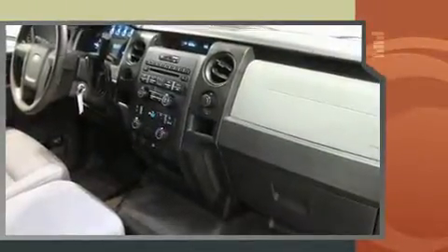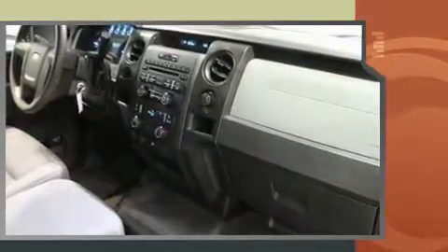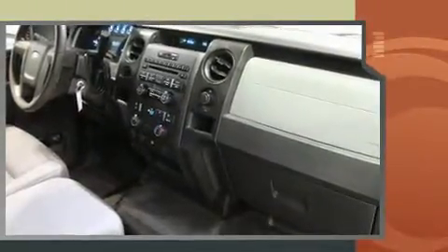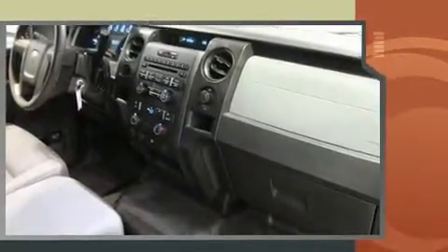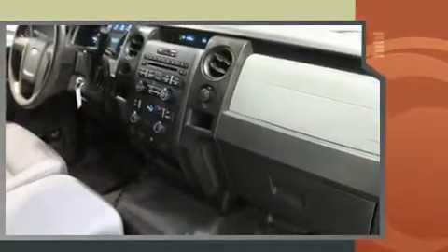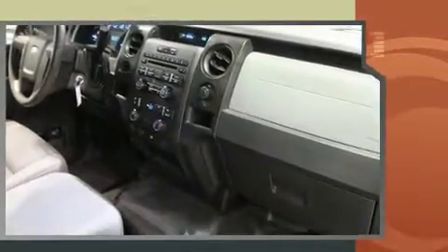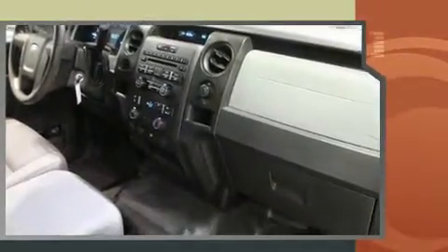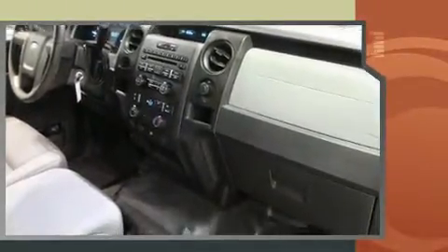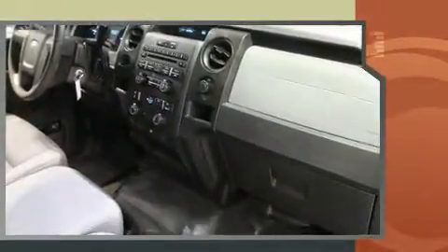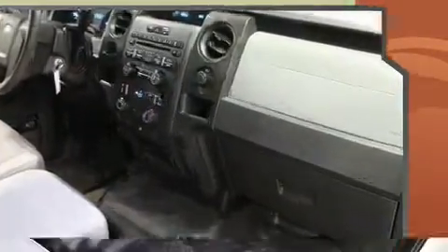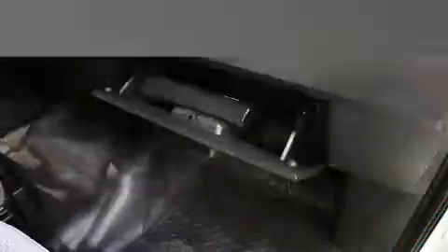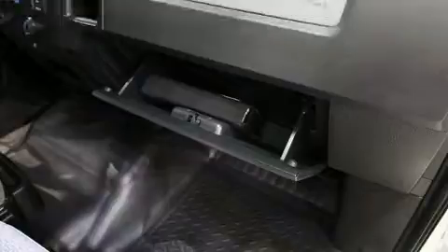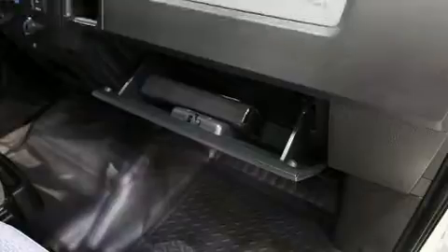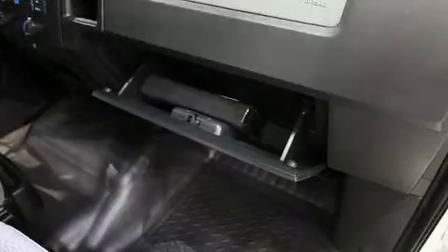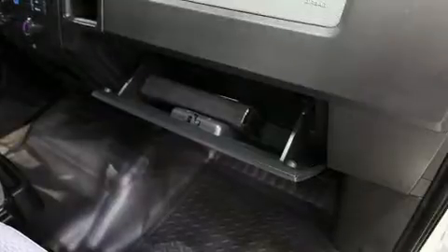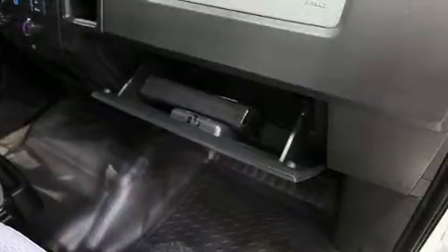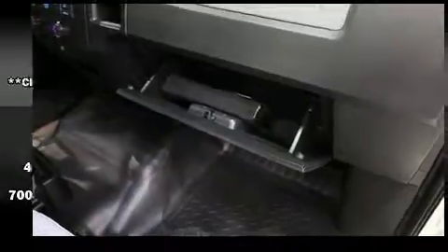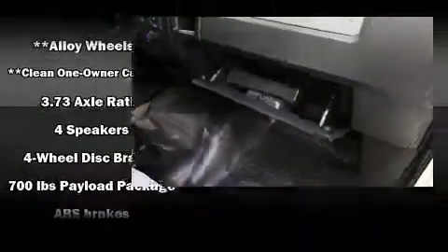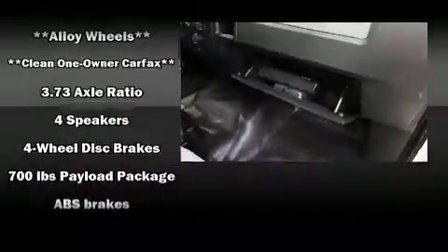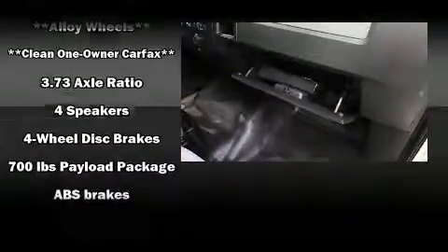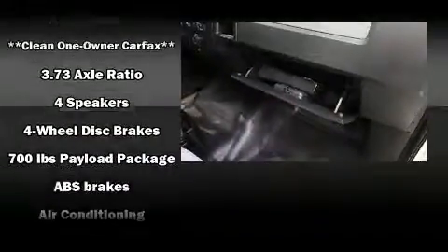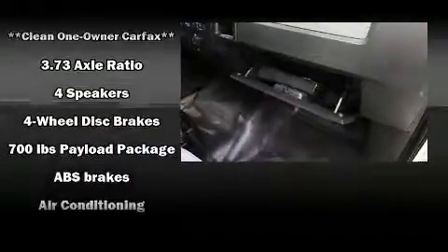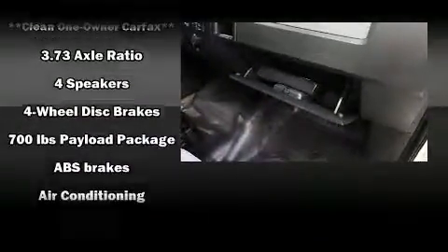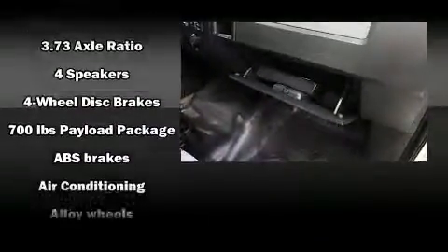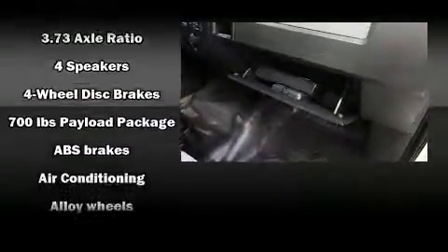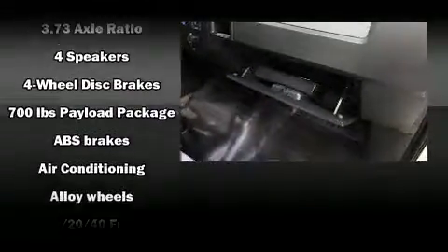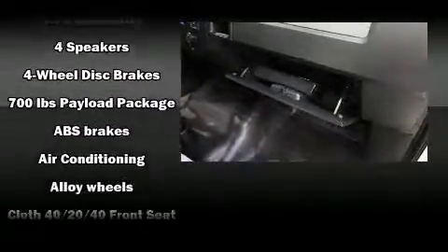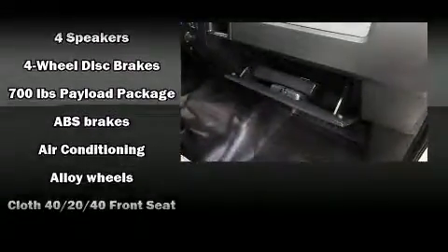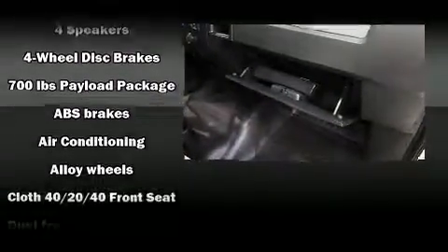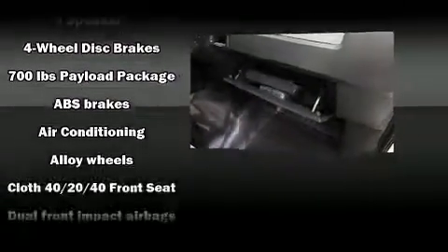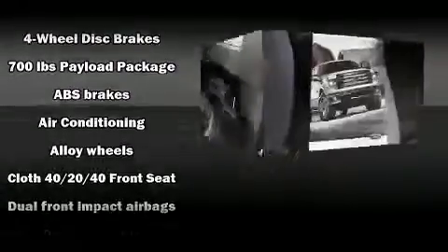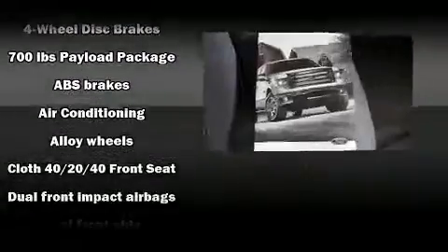The following features are included: a tachometer, variably intermittent wipers, a rear step bumper, and much more.